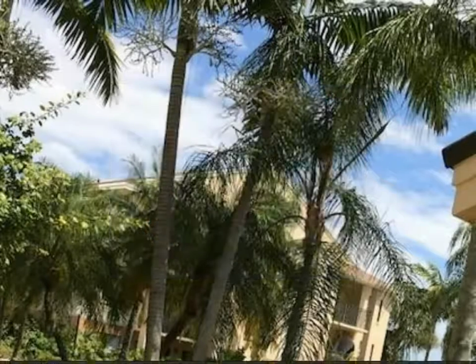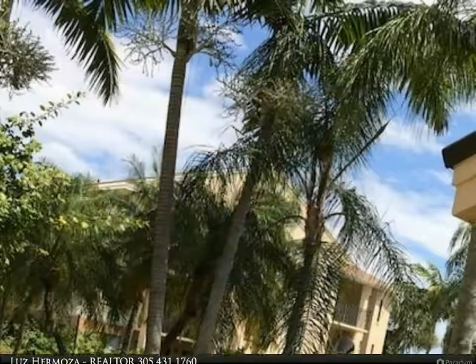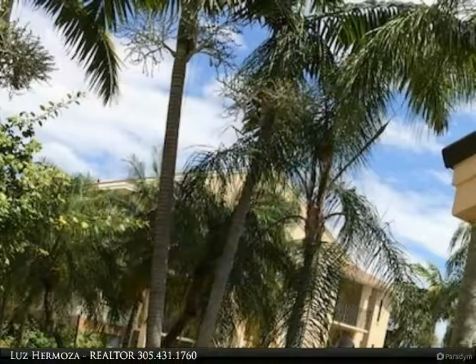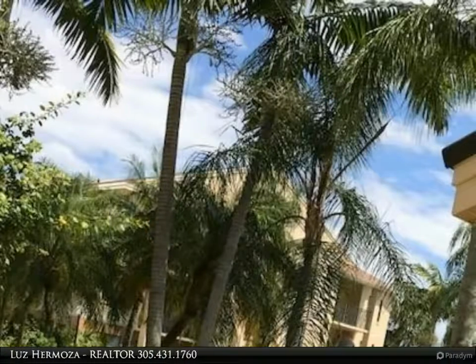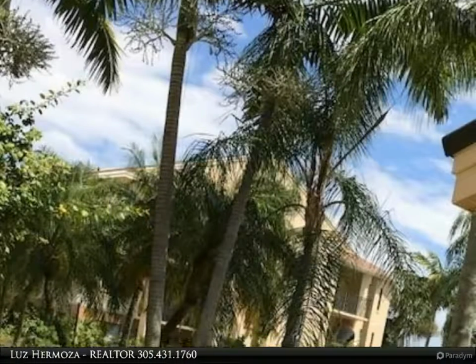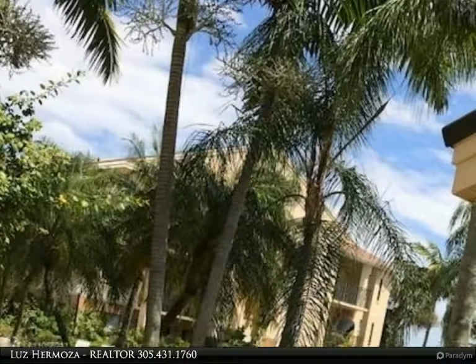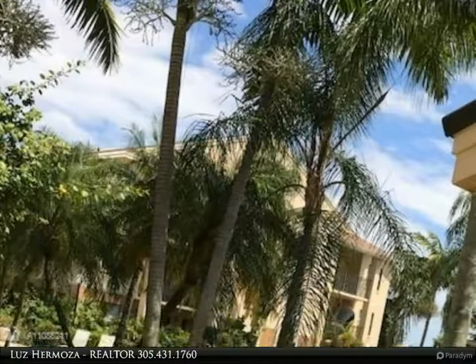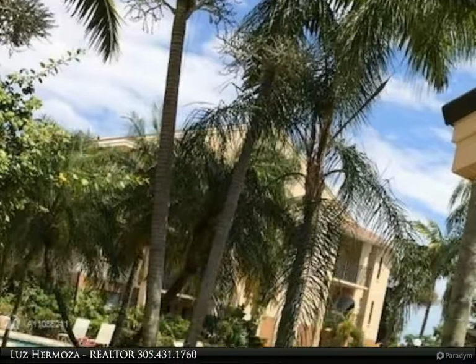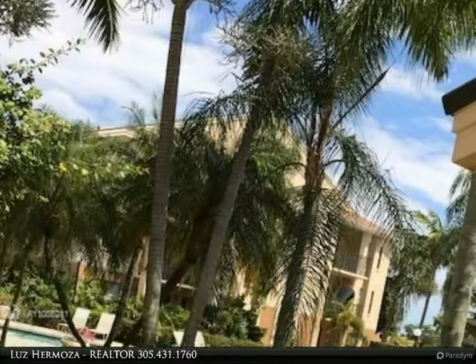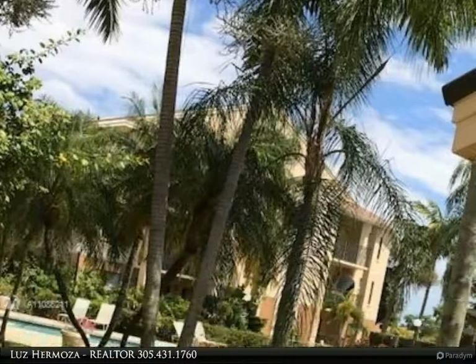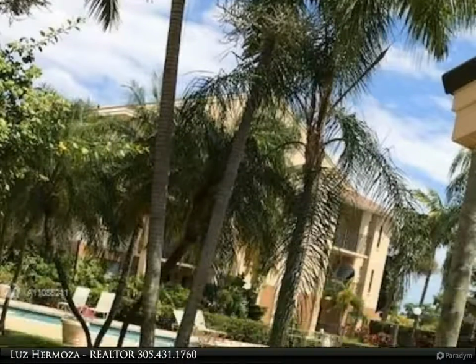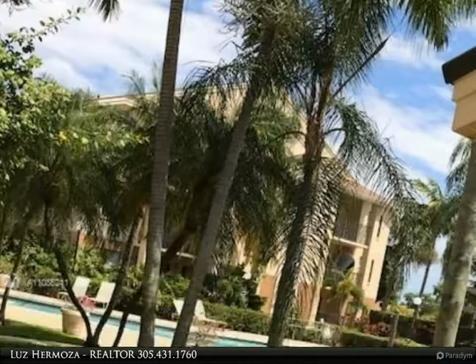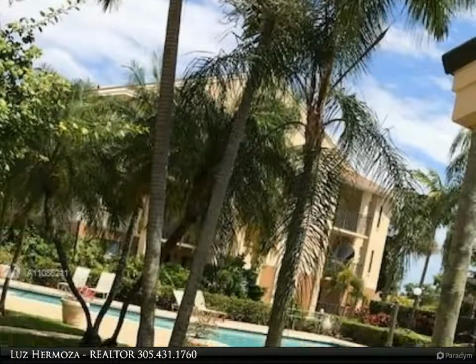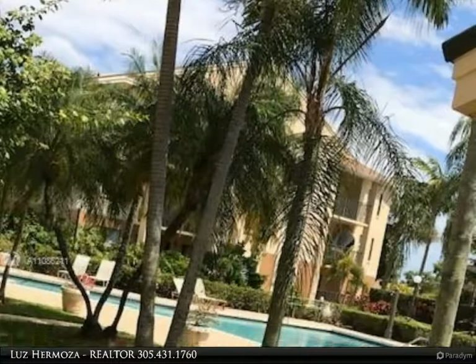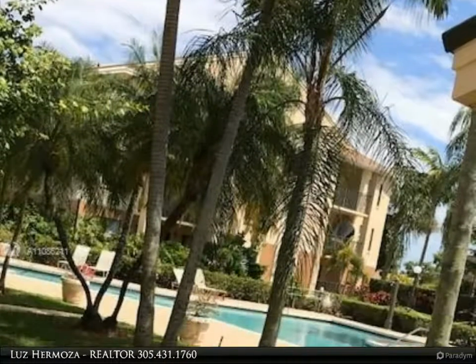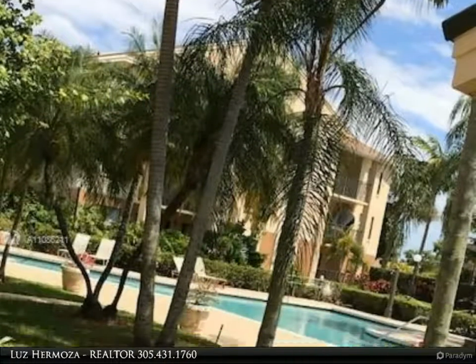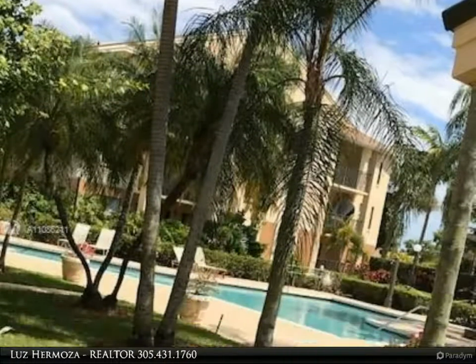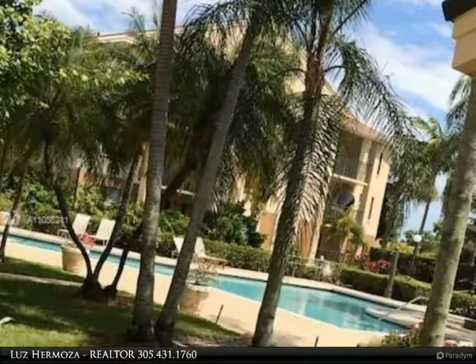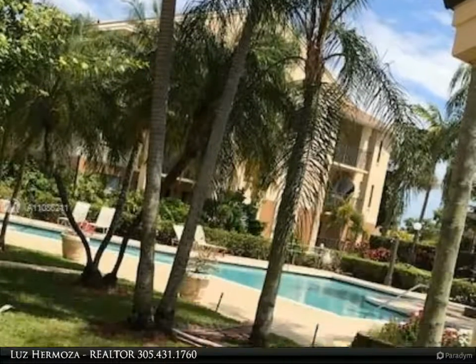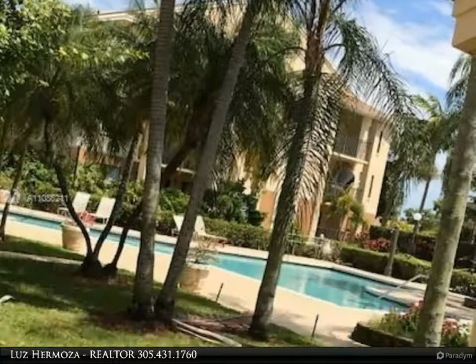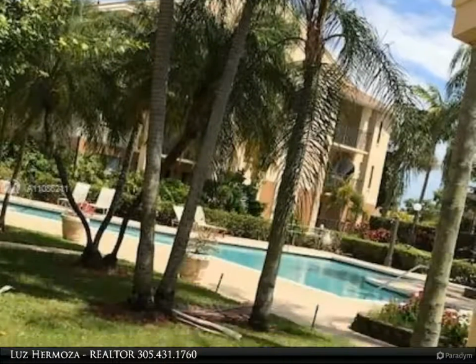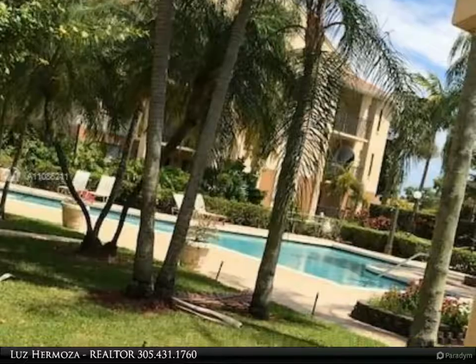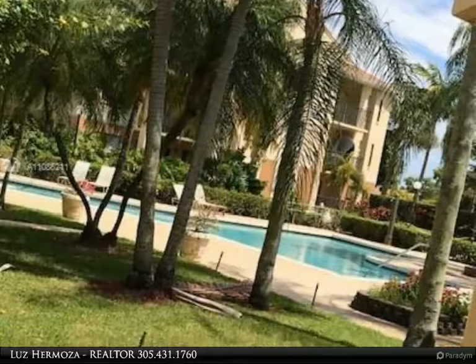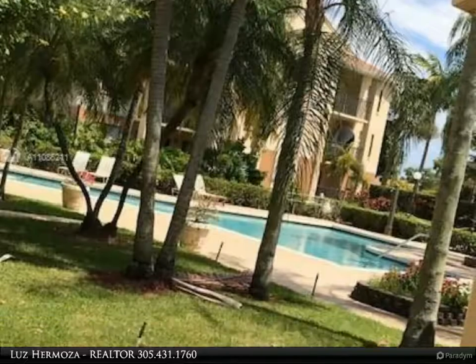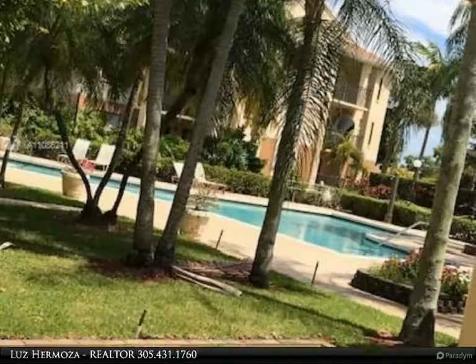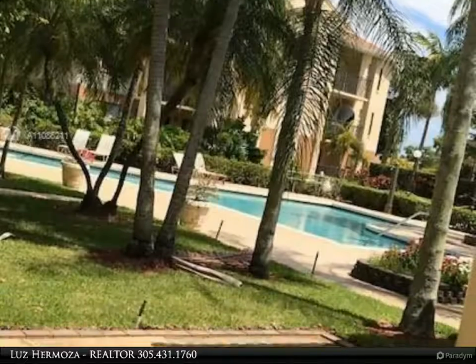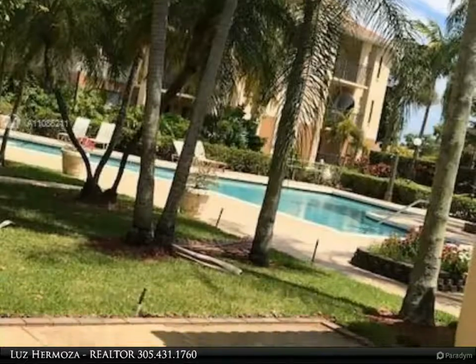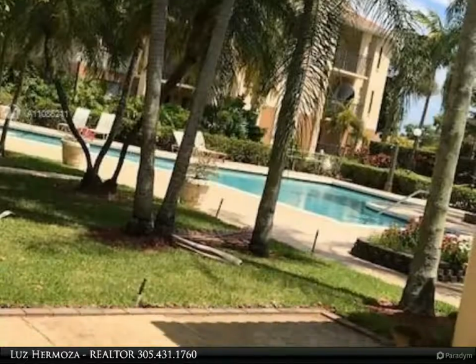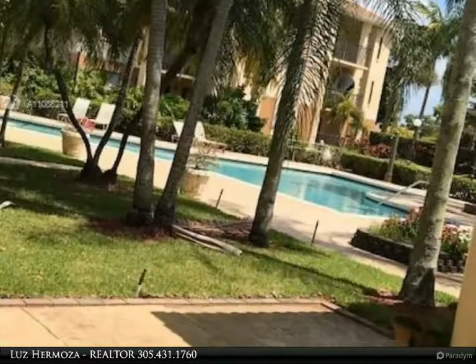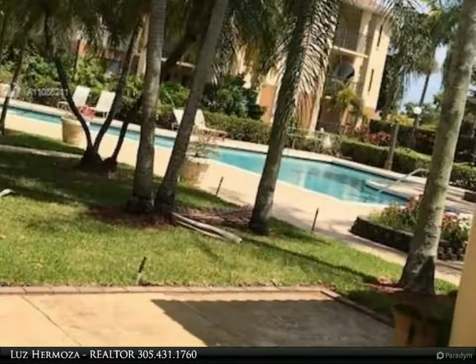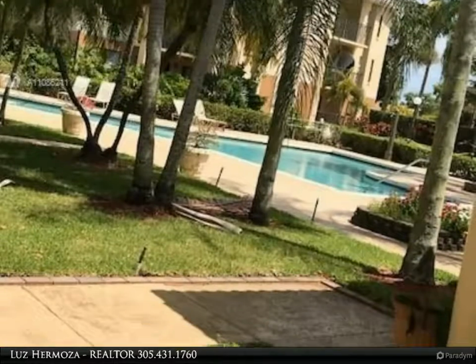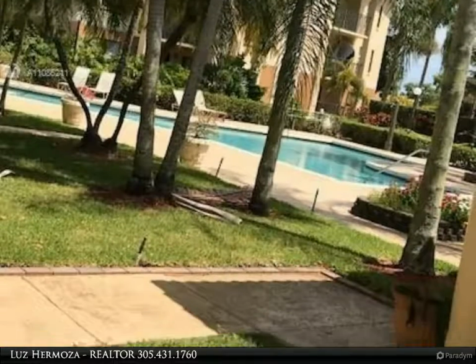This Beachfront Realty Inc. property video is presented by Luz Hermosa, Realtor.